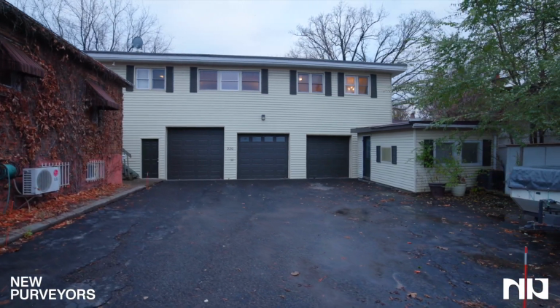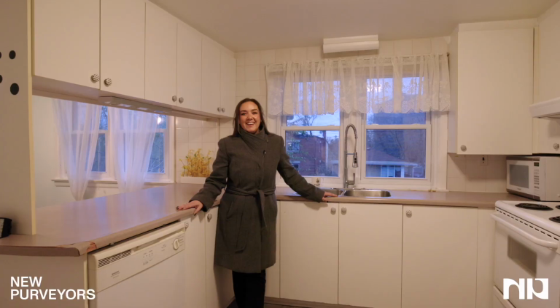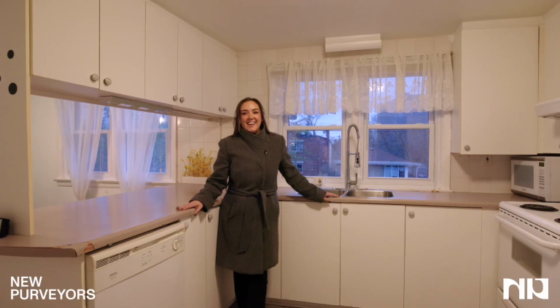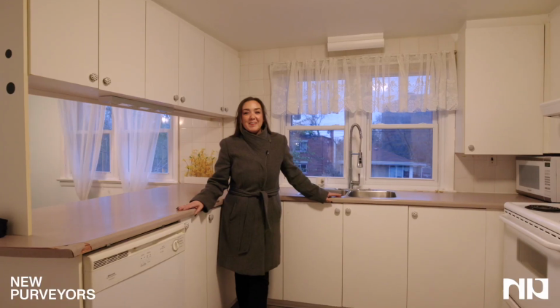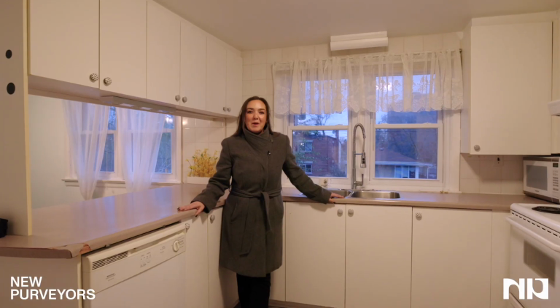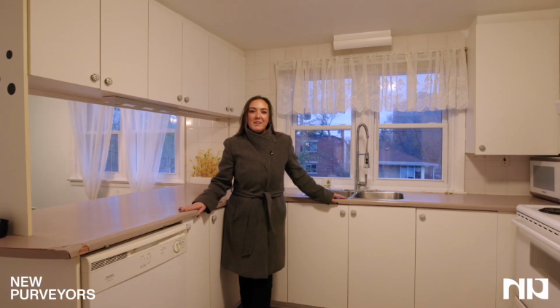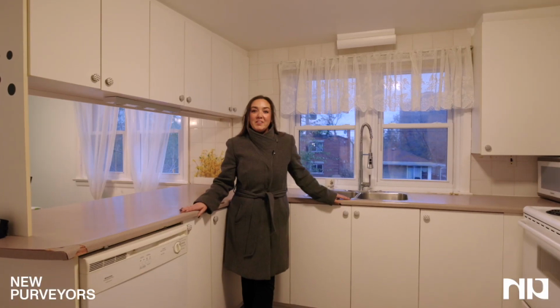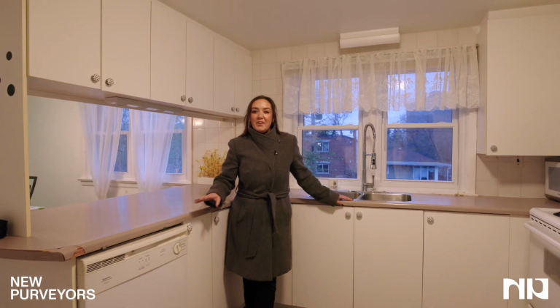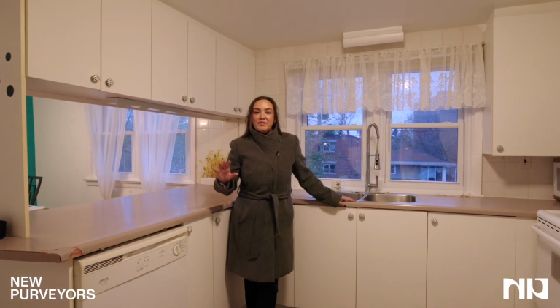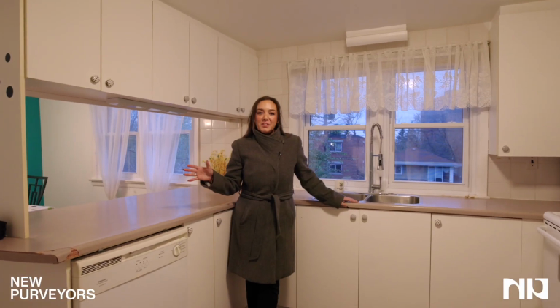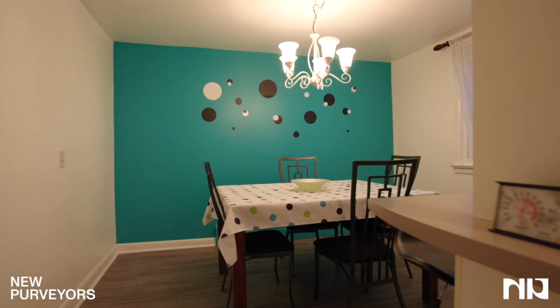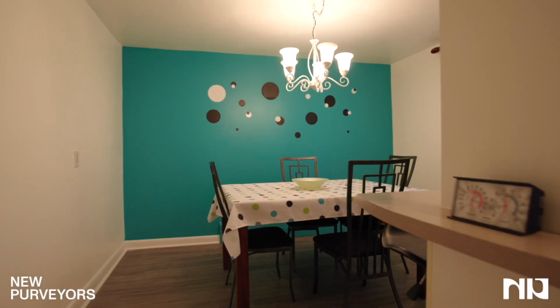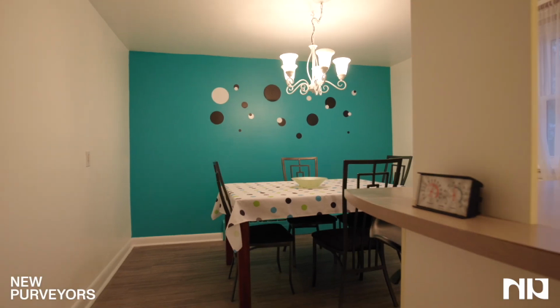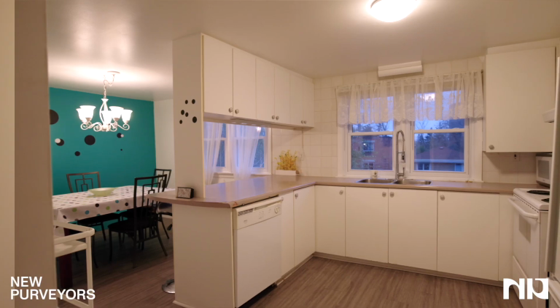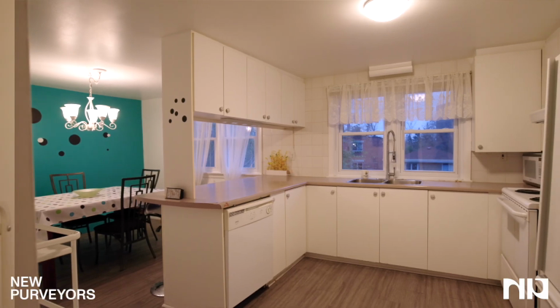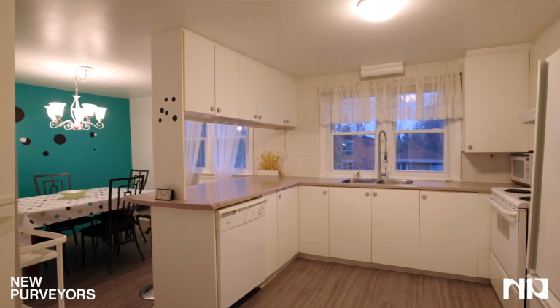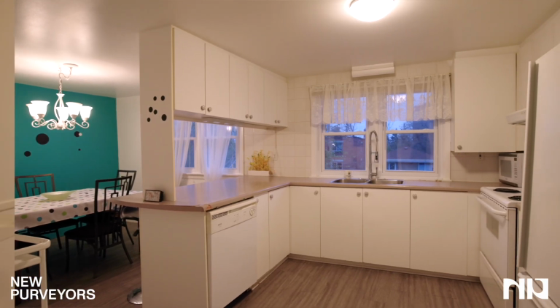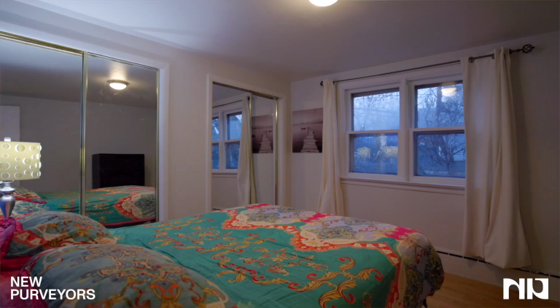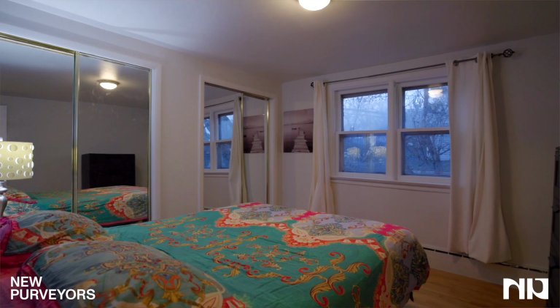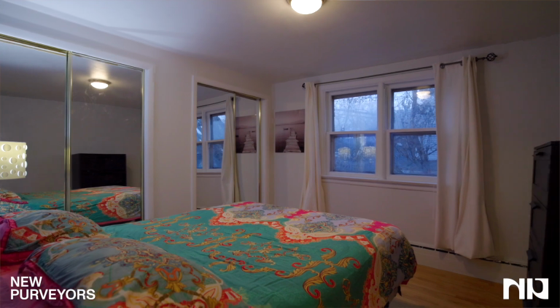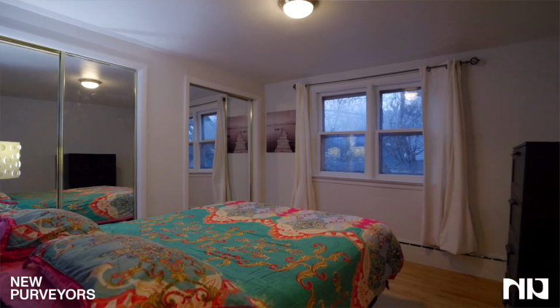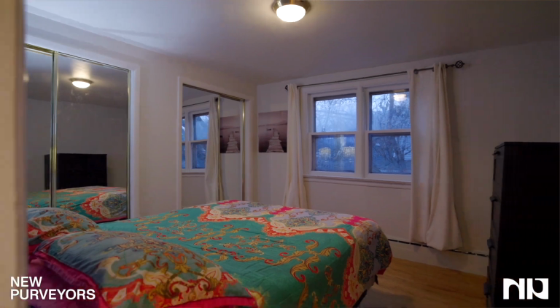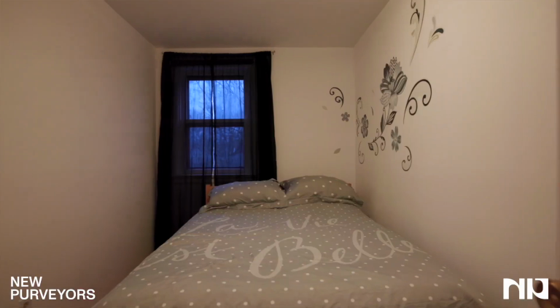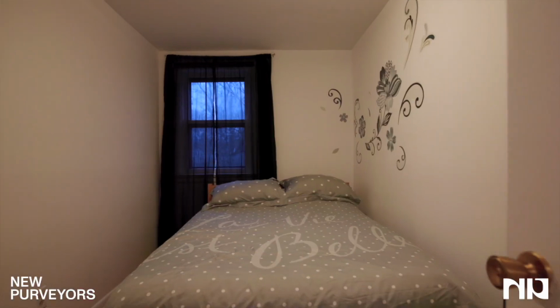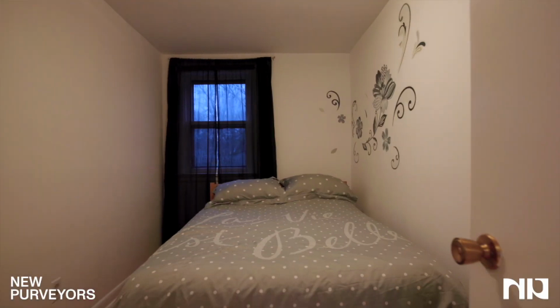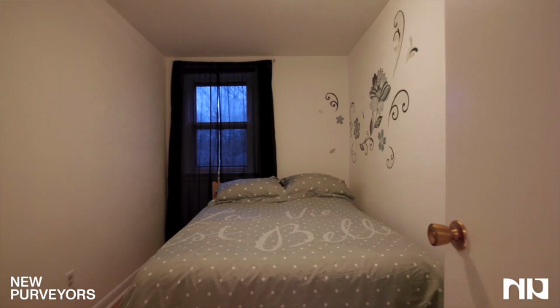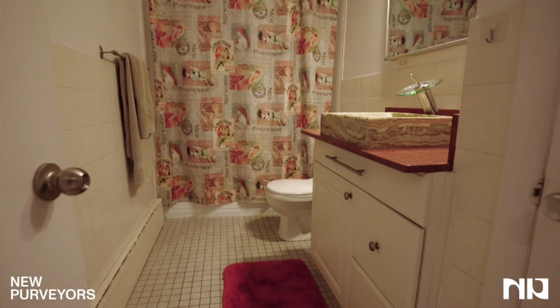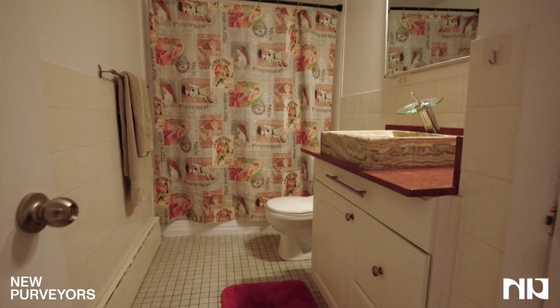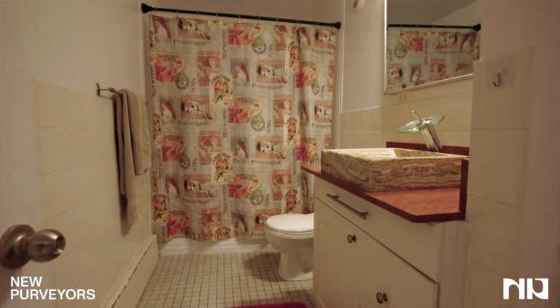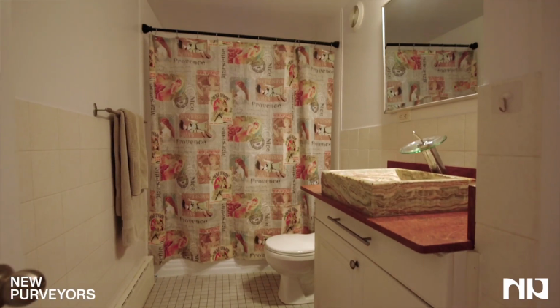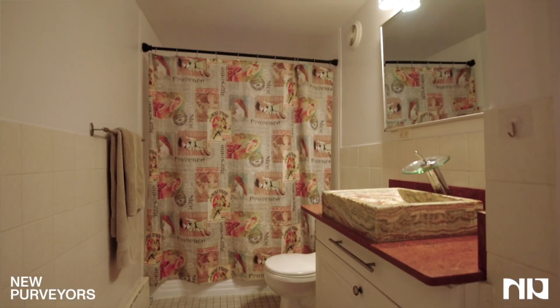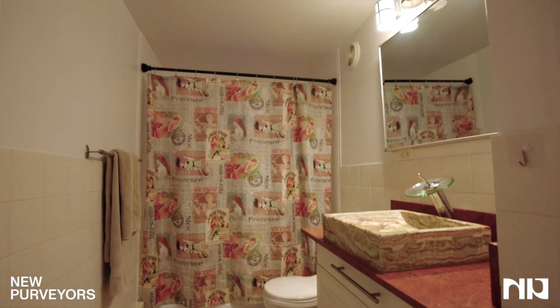In the apartment you have a full kitchen, living room, four bedrooms, a full bathroom, and your own laundry room.